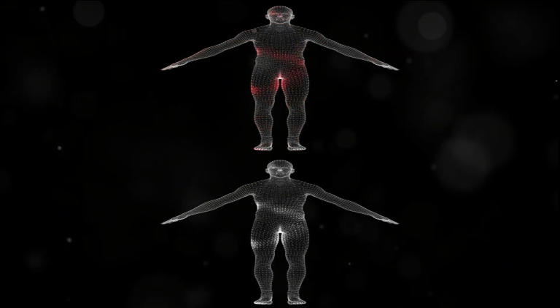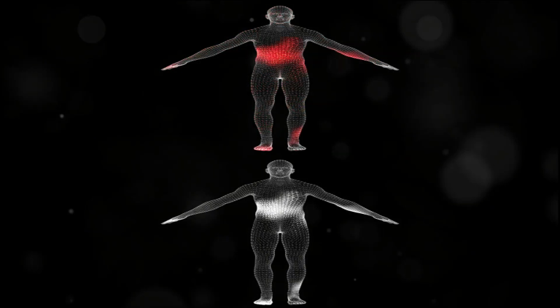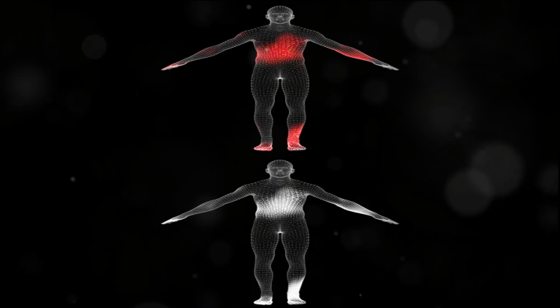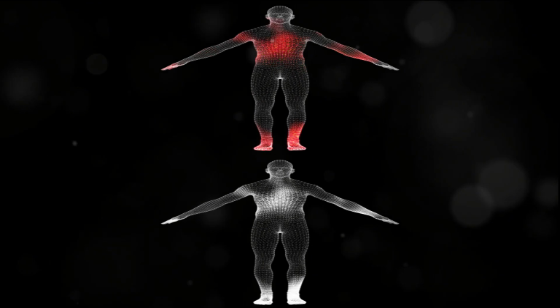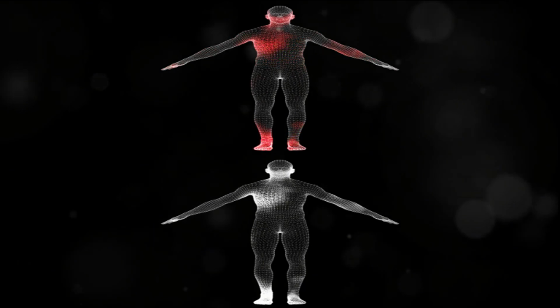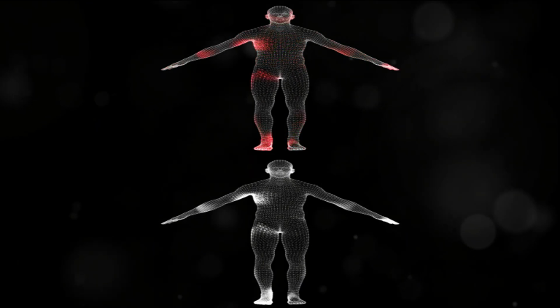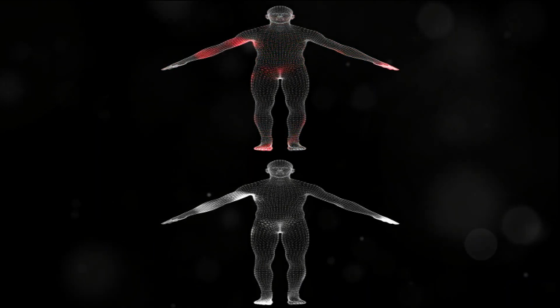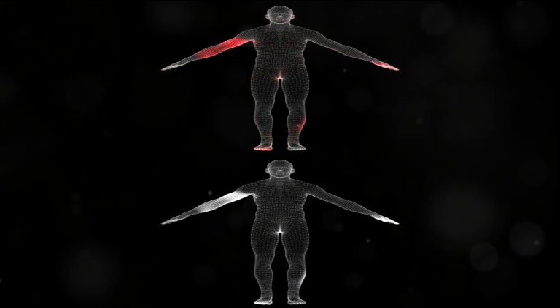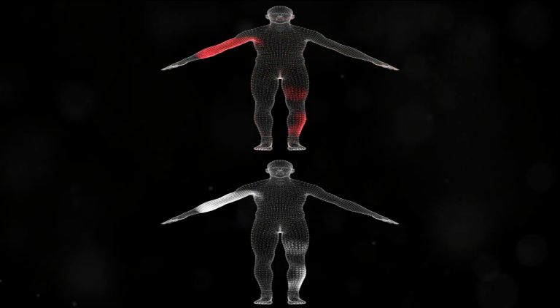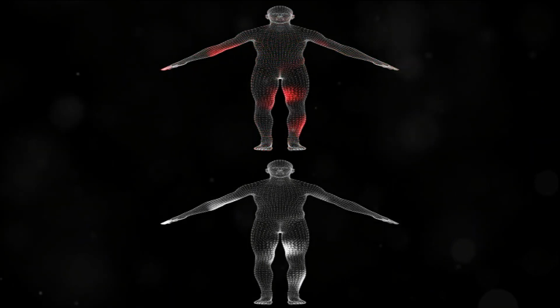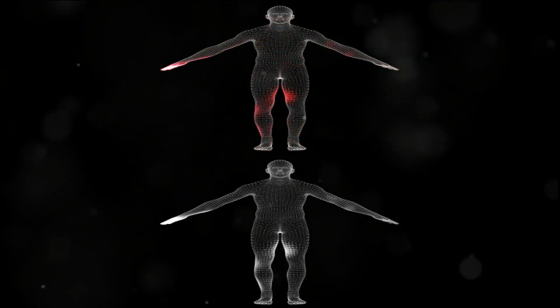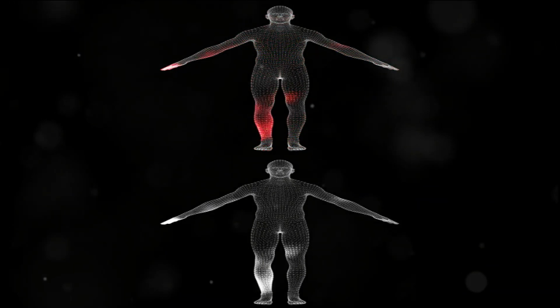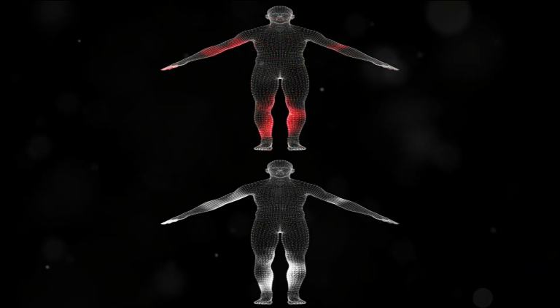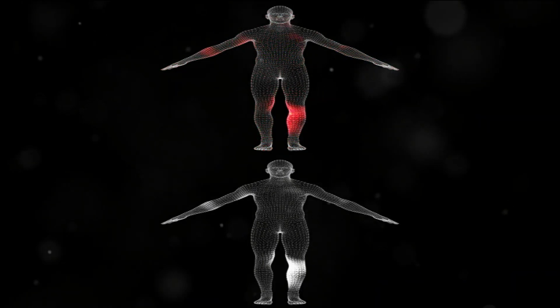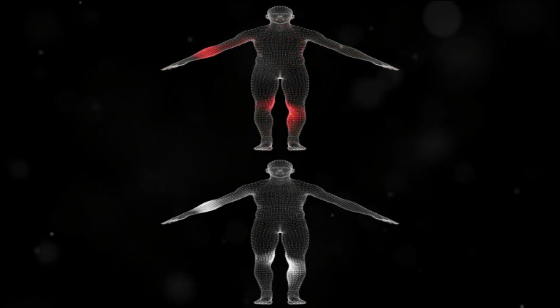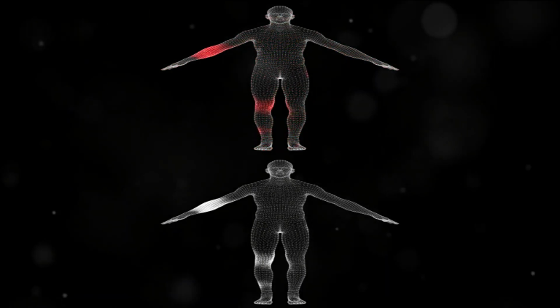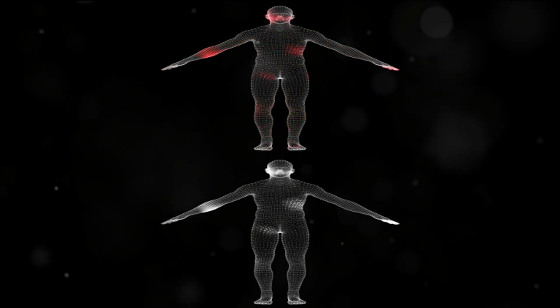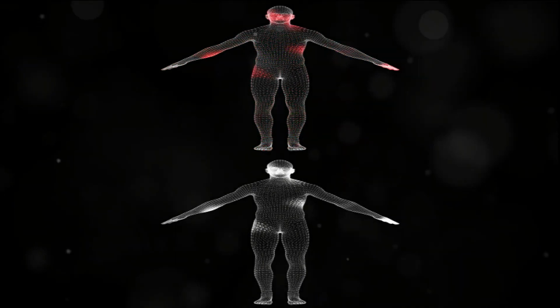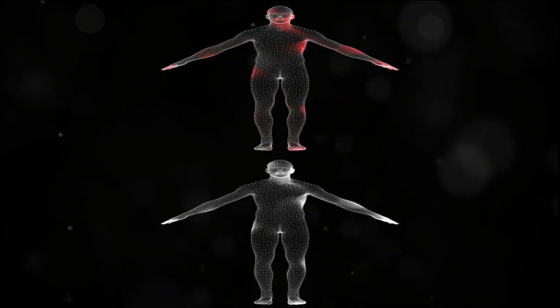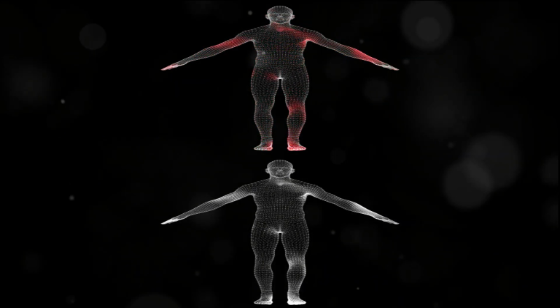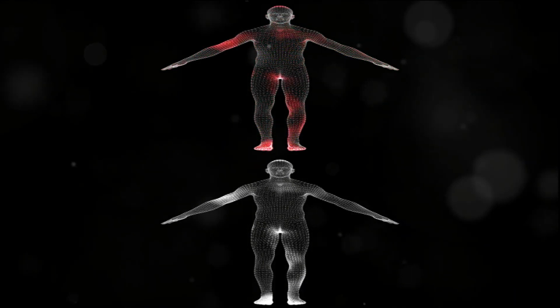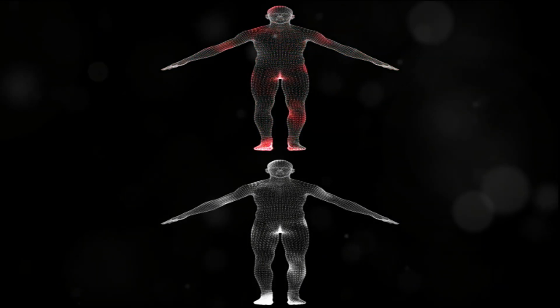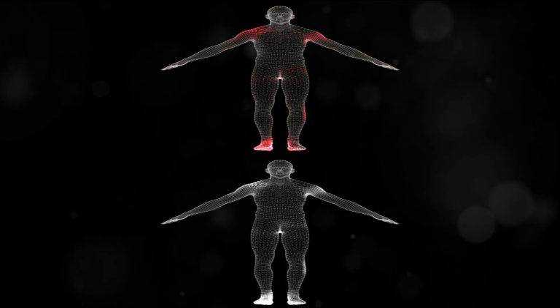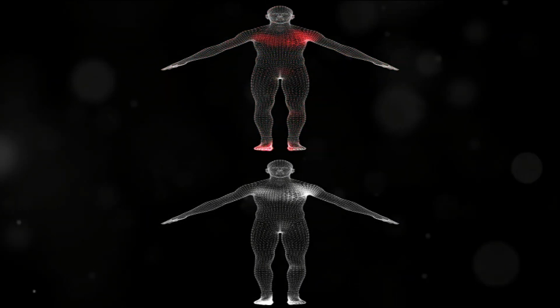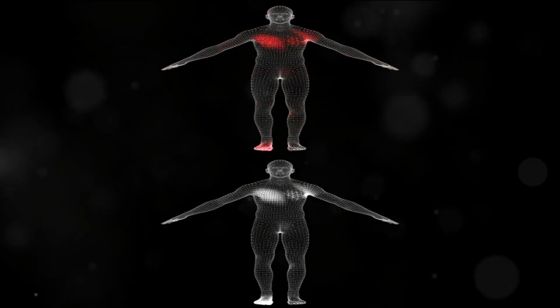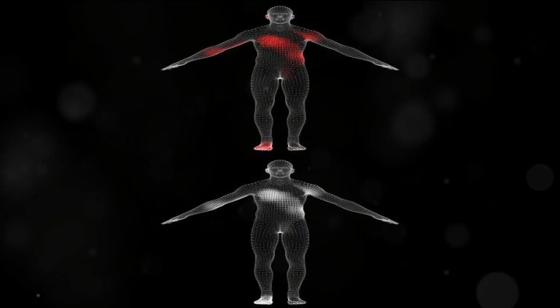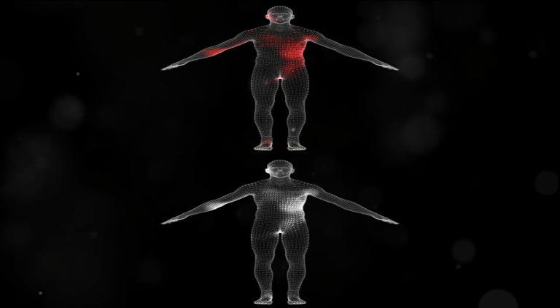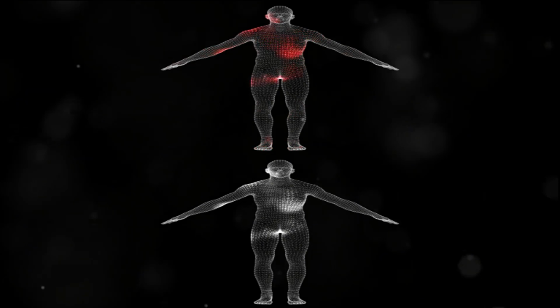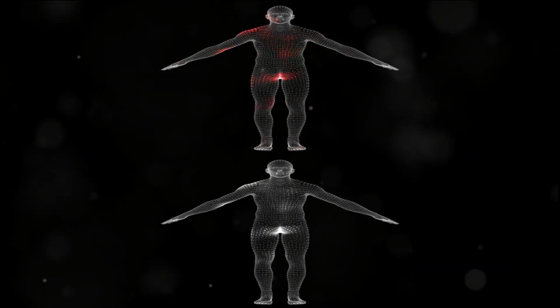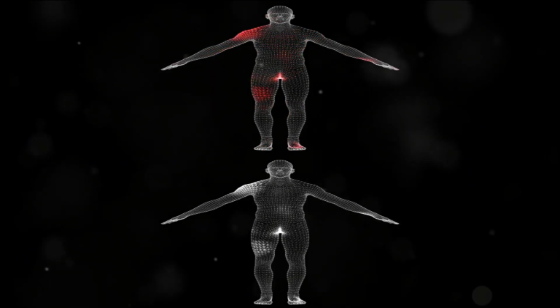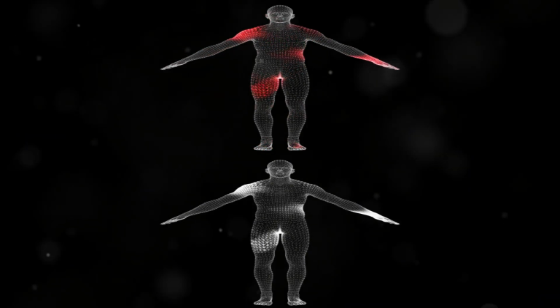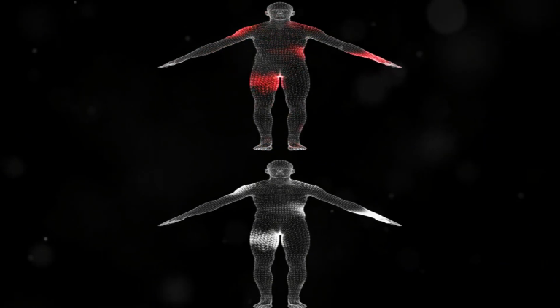Stage 1 is very contained, whereas stage 4 has metastasized, possibly to the bones, brain, liver, and/or lungs.